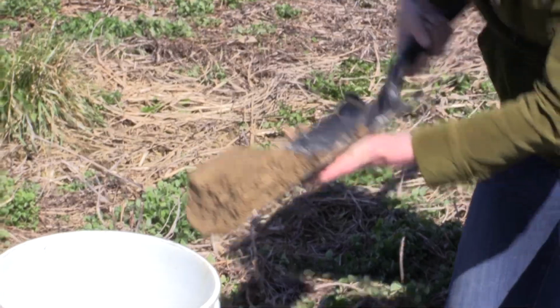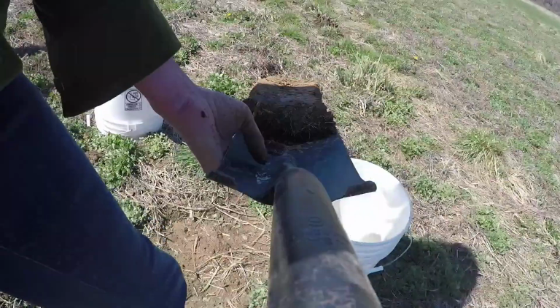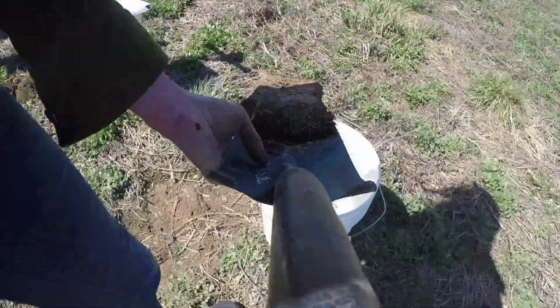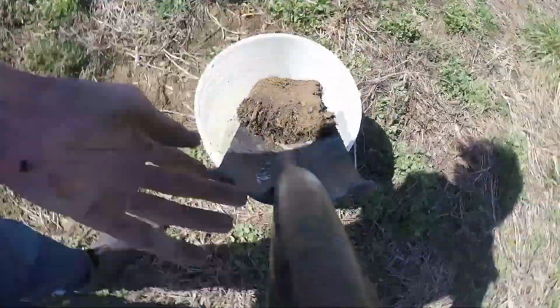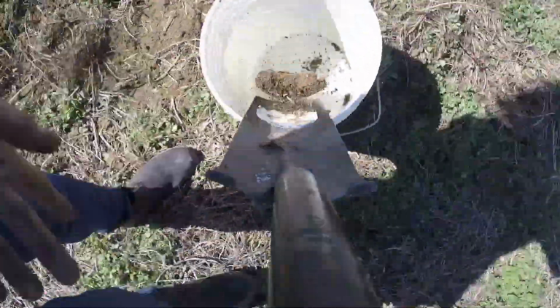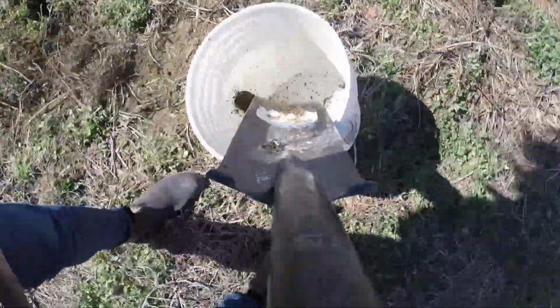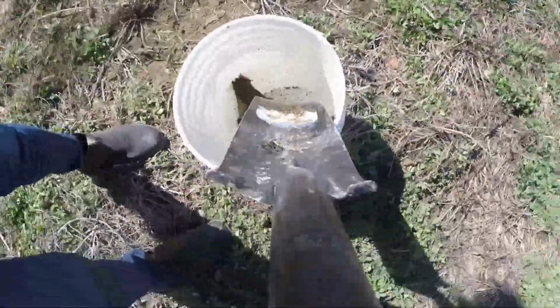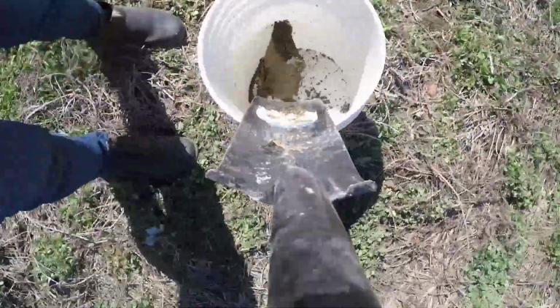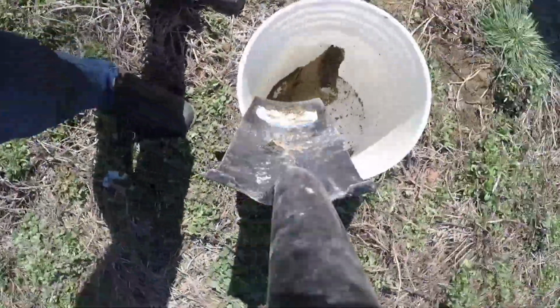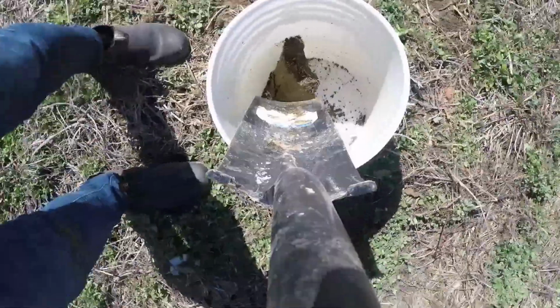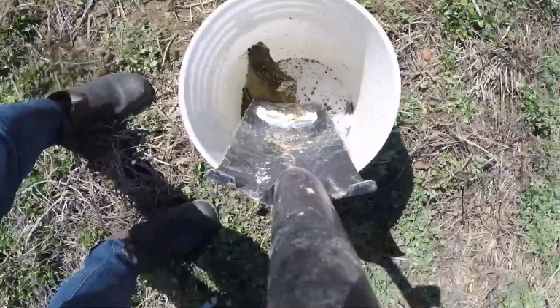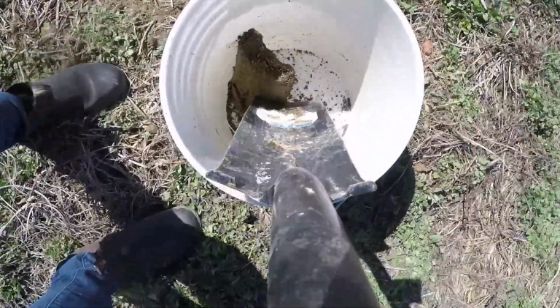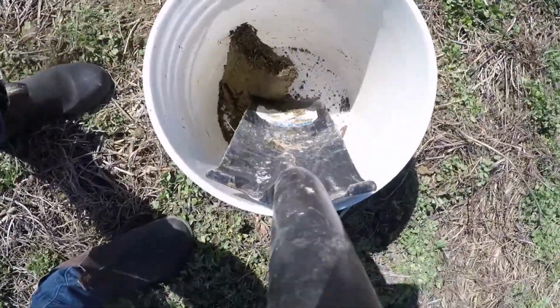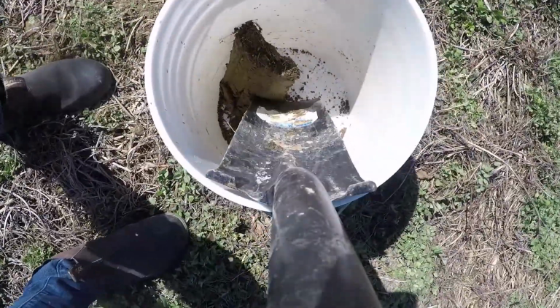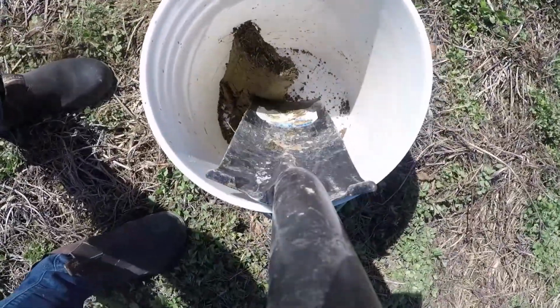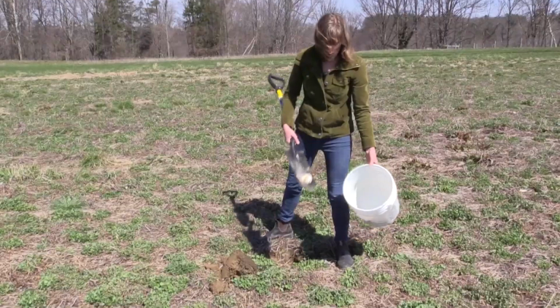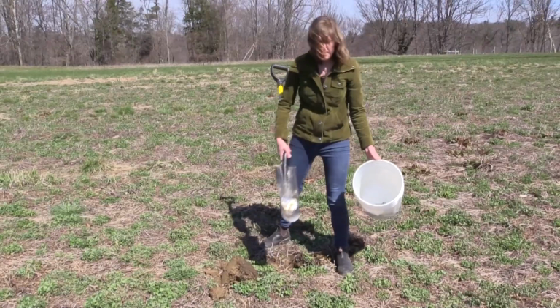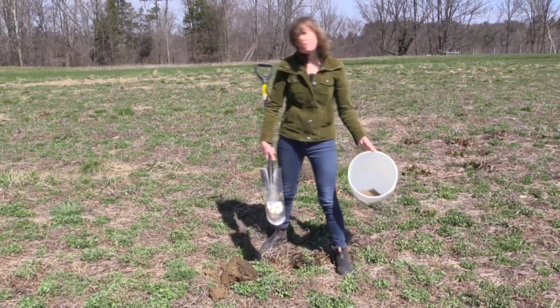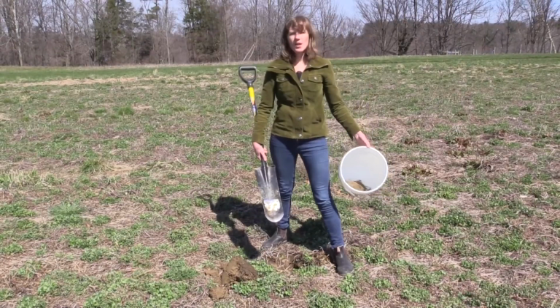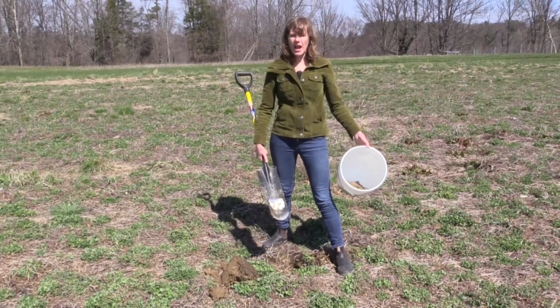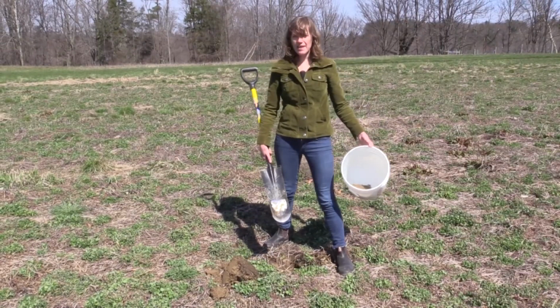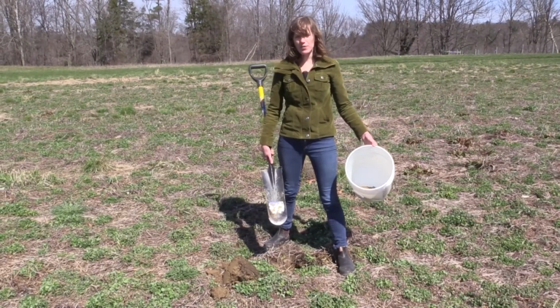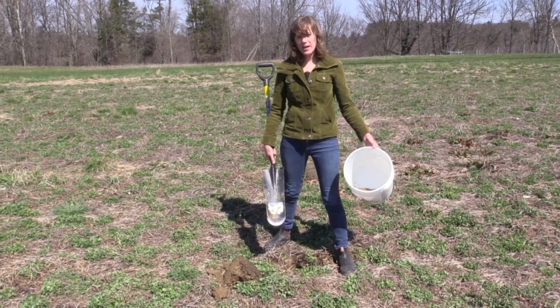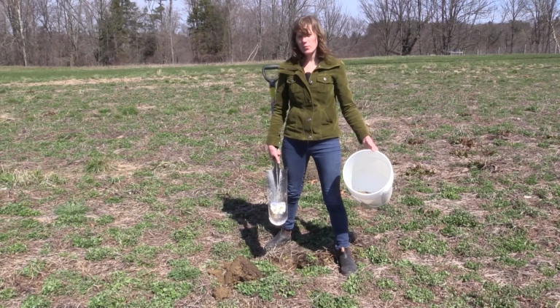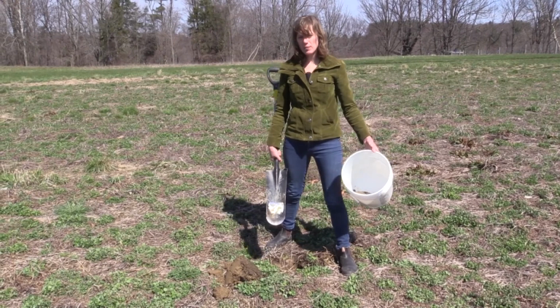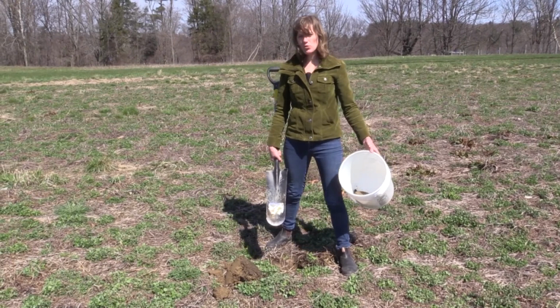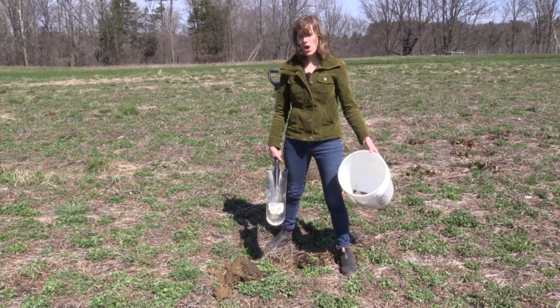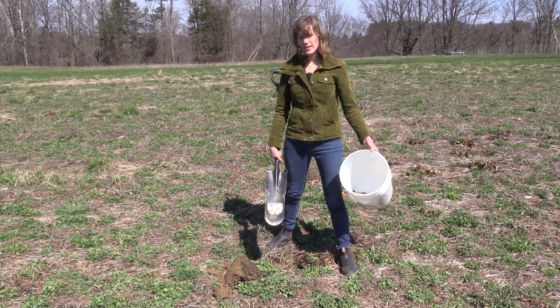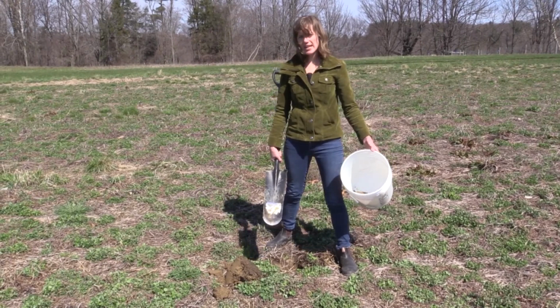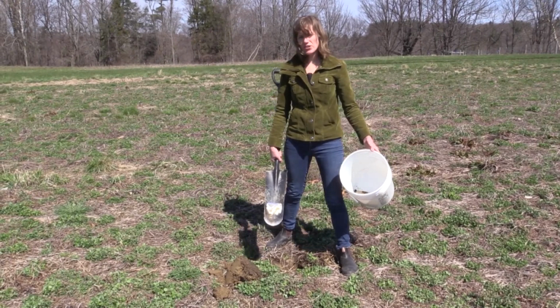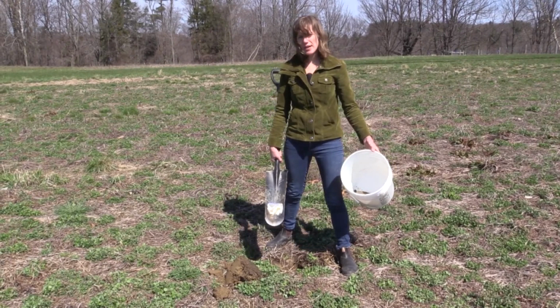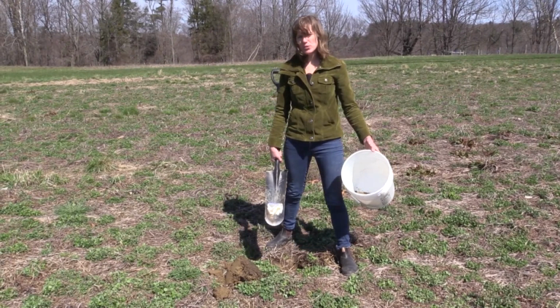And then it goes in the bucket. This is sample one. From there we can move on and take the other samples.